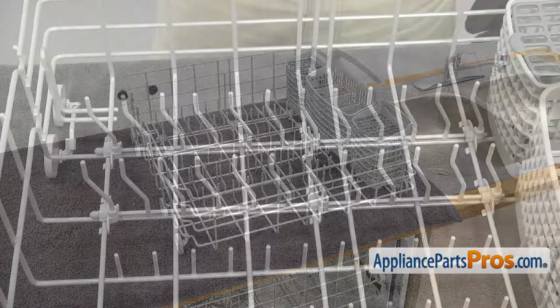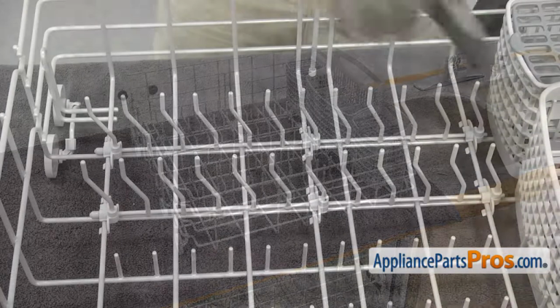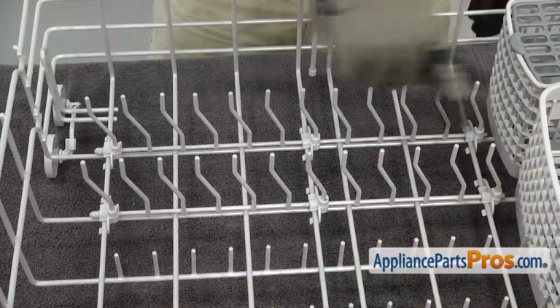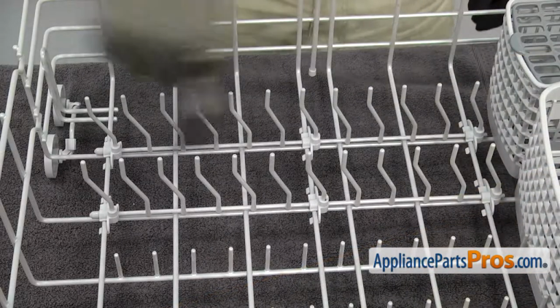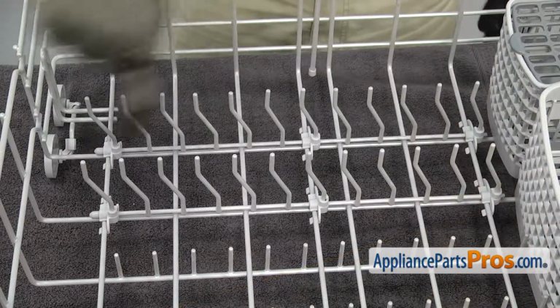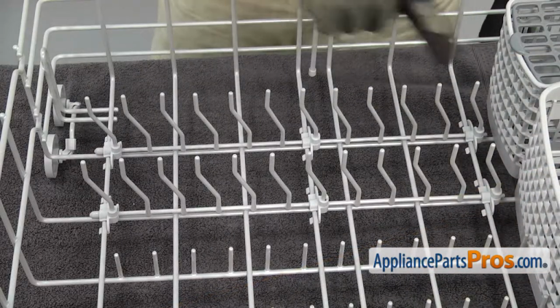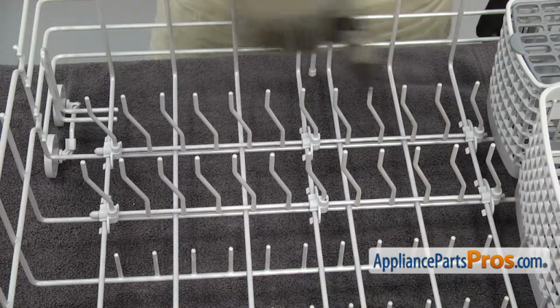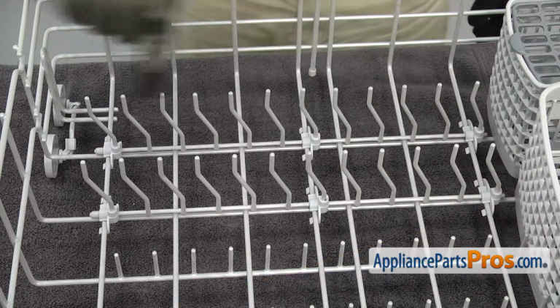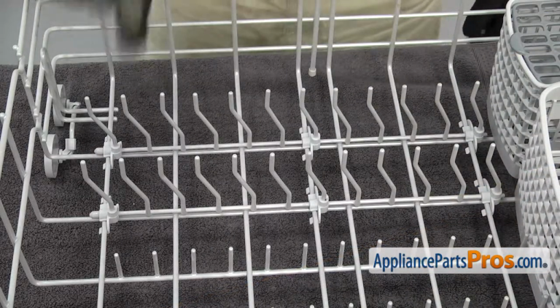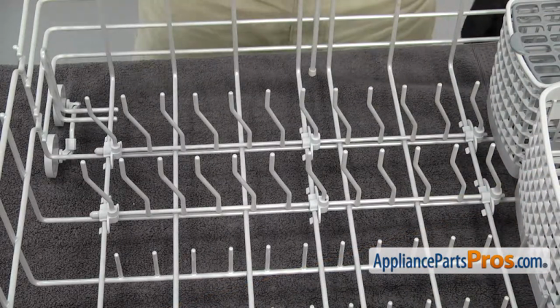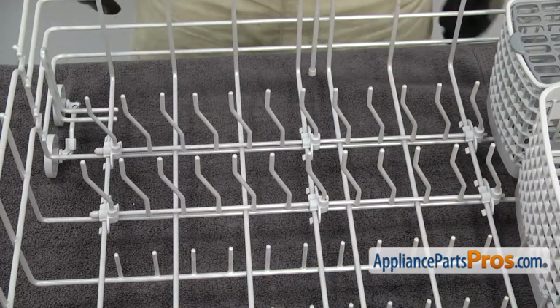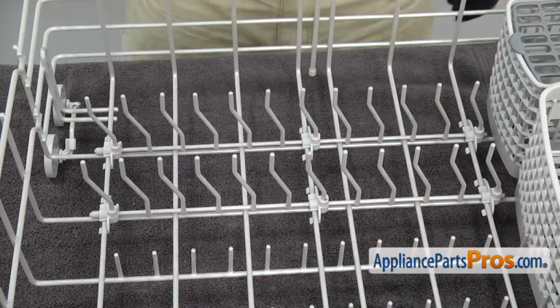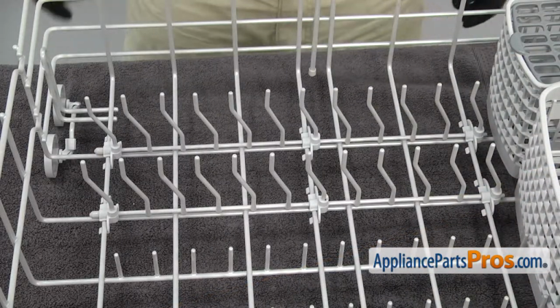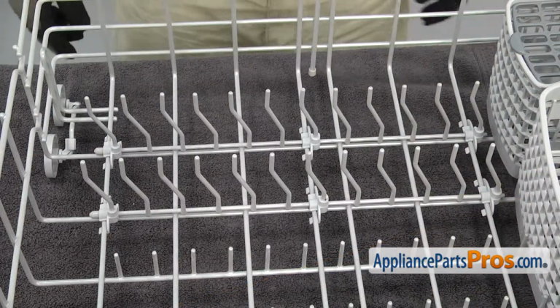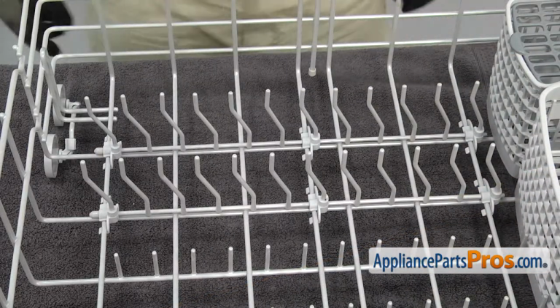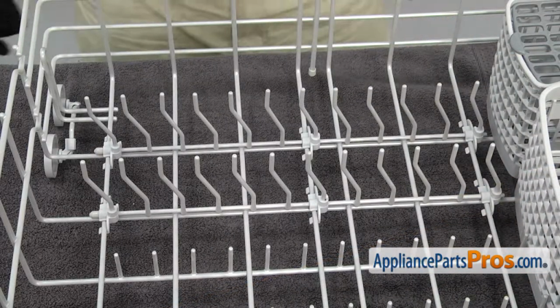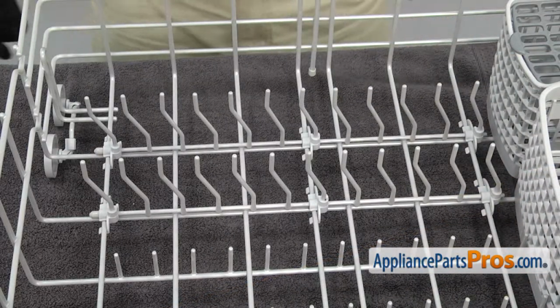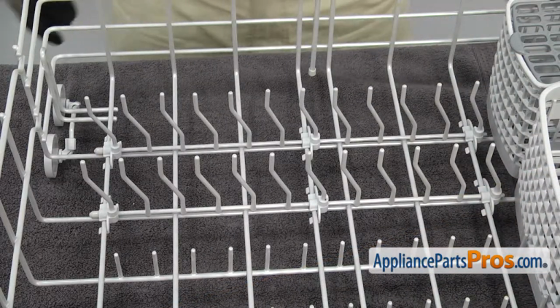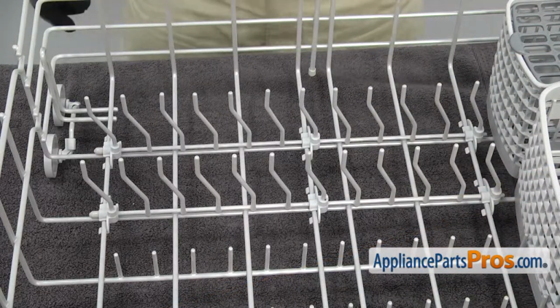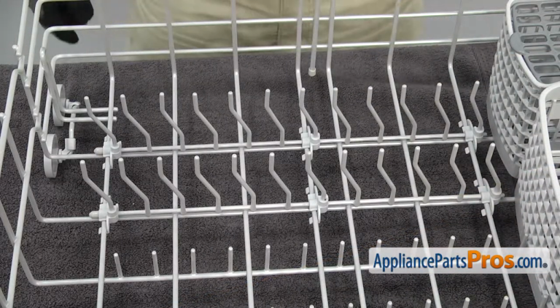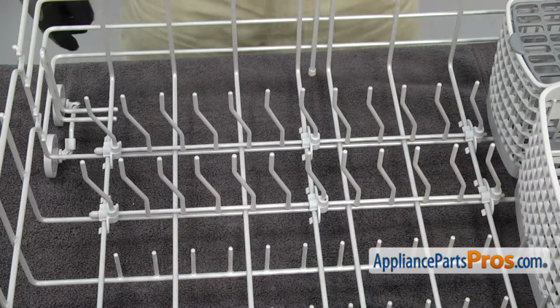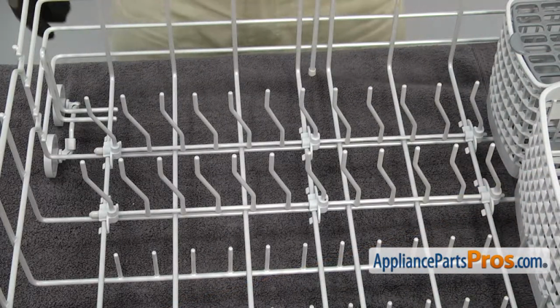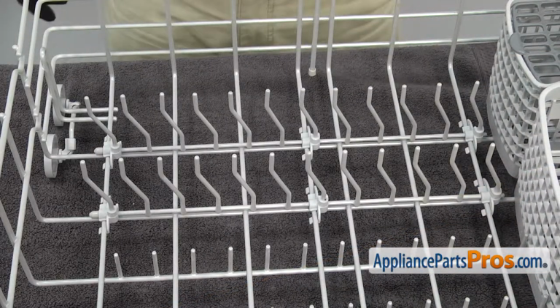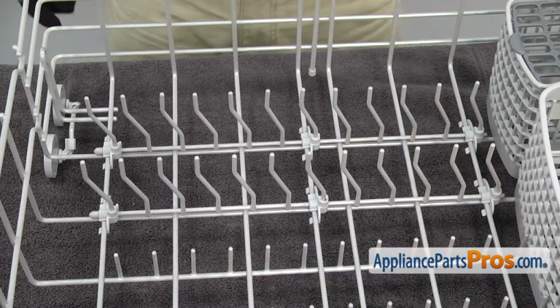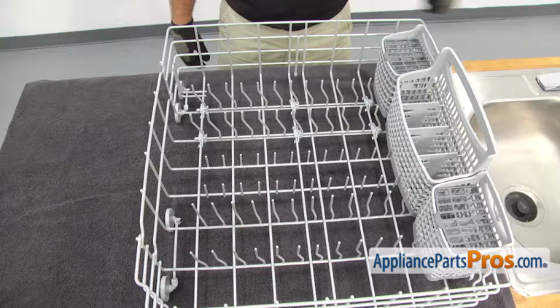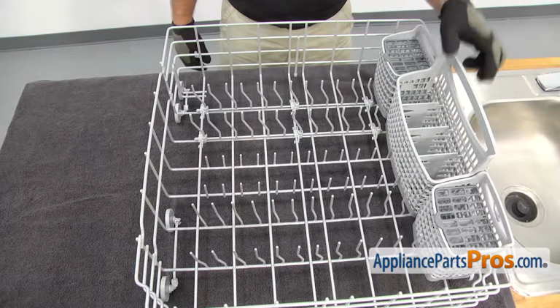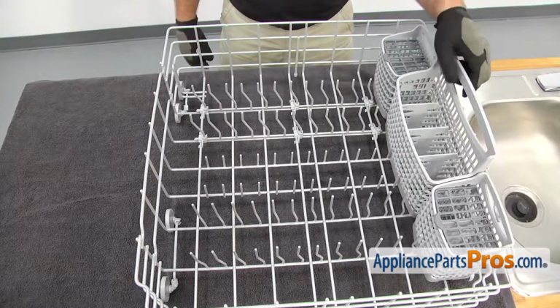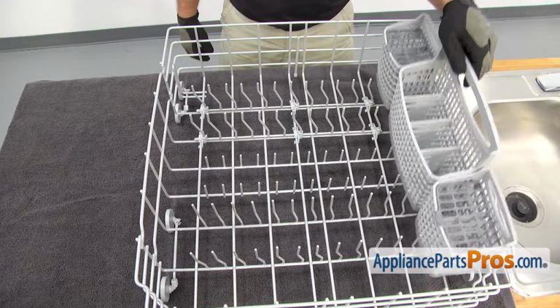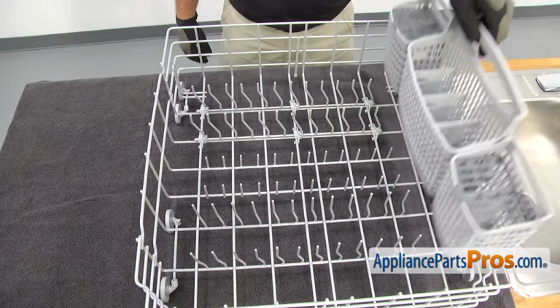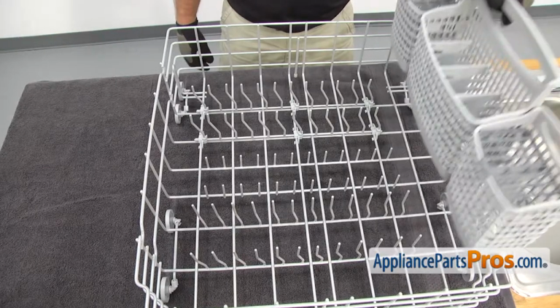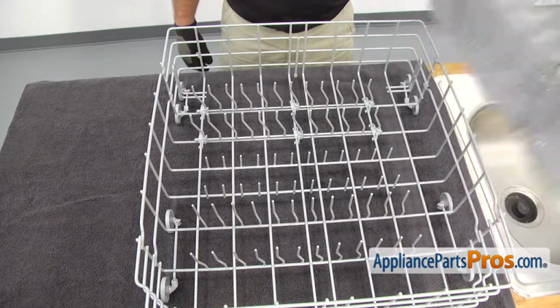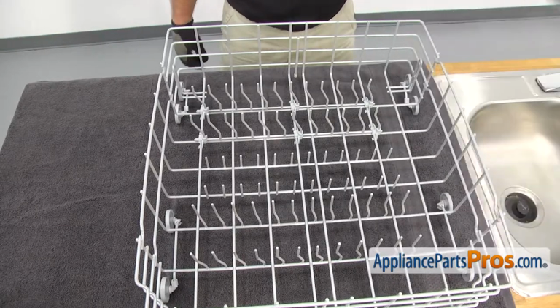There's two tine rows in the back of the rack. They're both changed out the same way. In order to make it easier, we're going to lift the silverware basket out and set it aside.